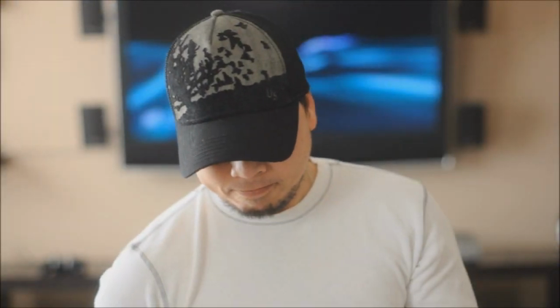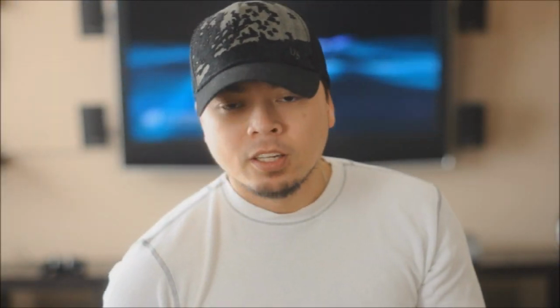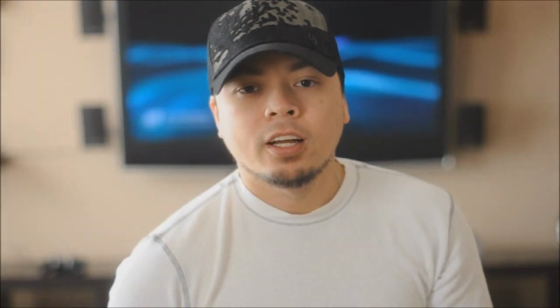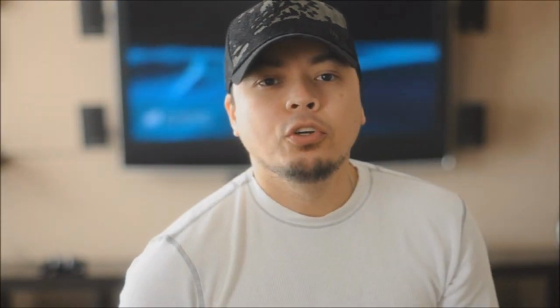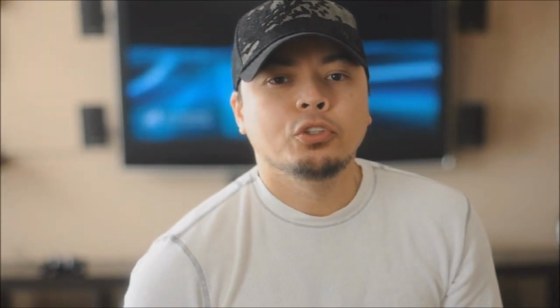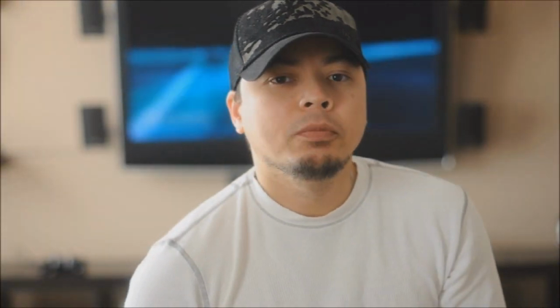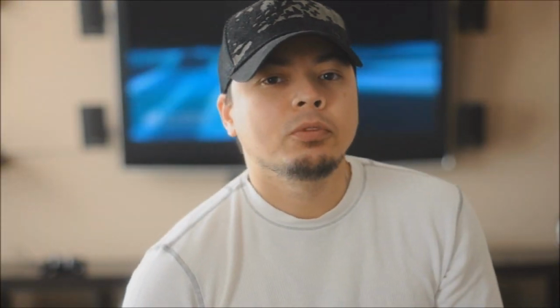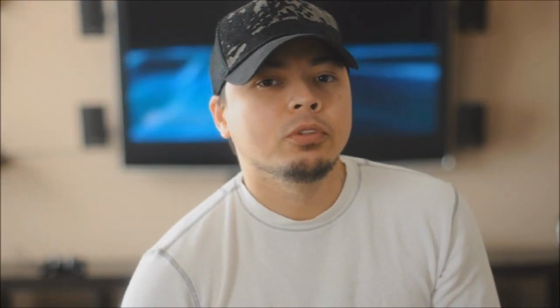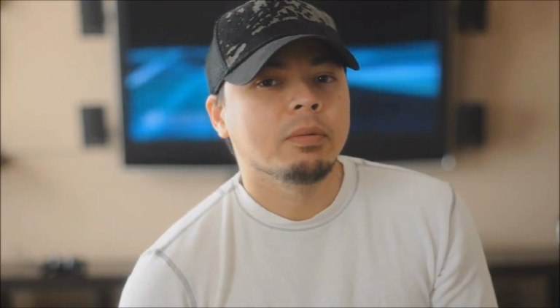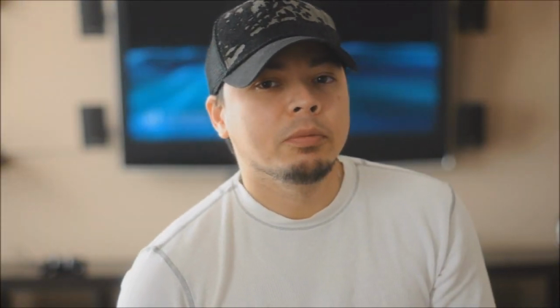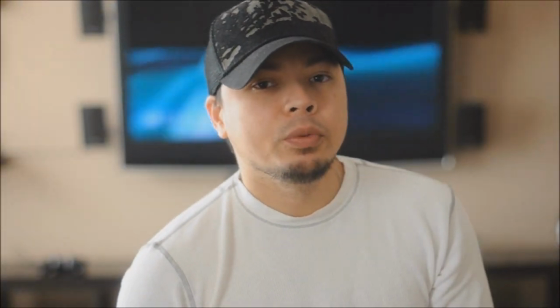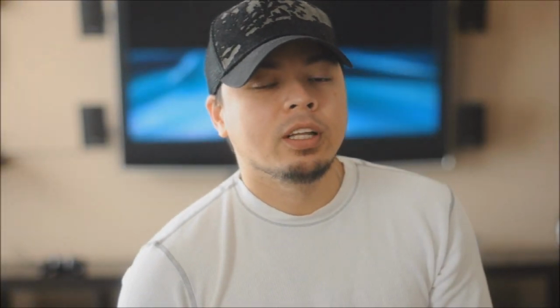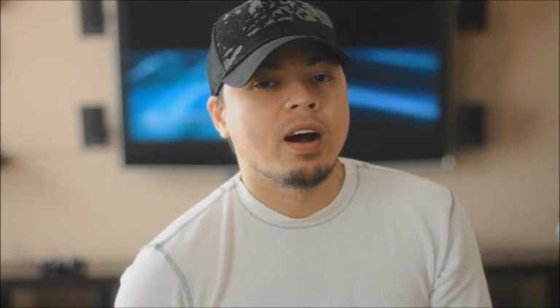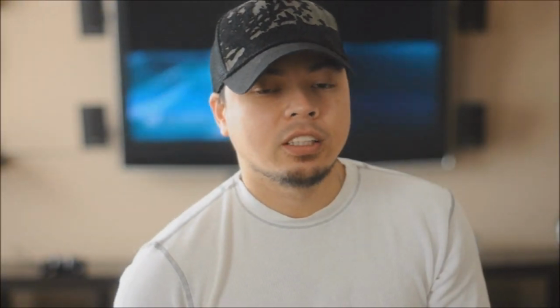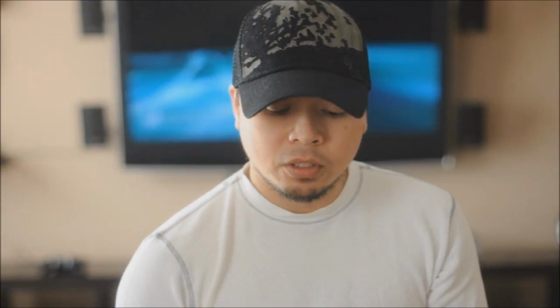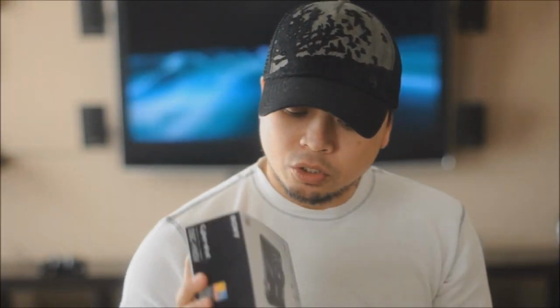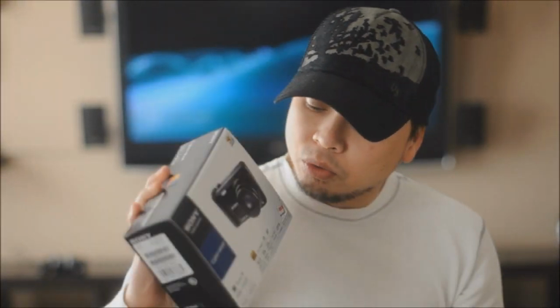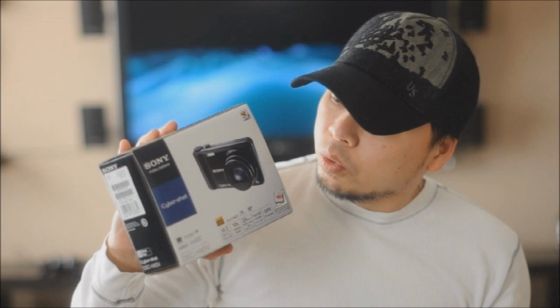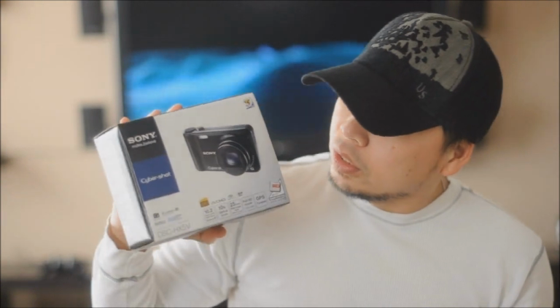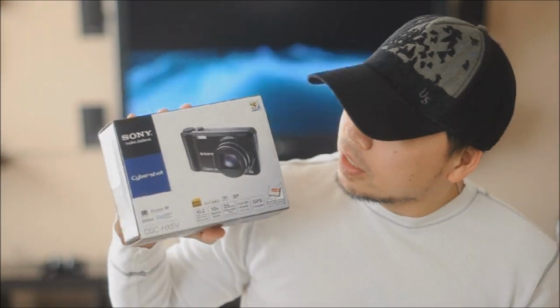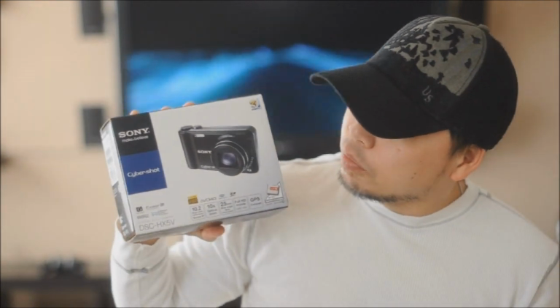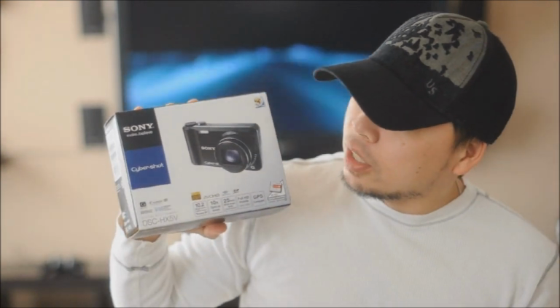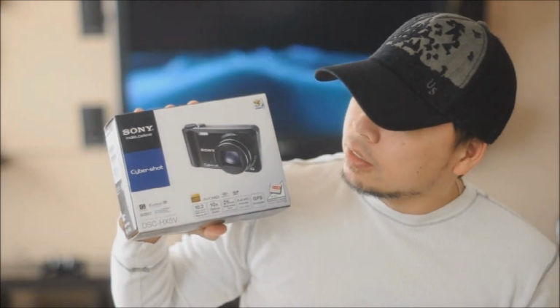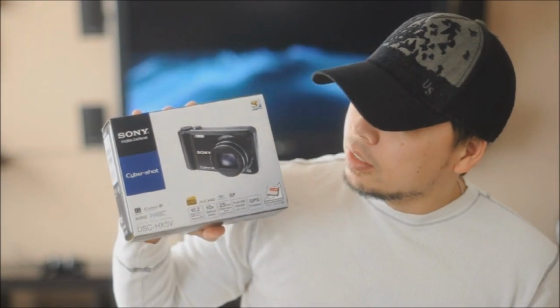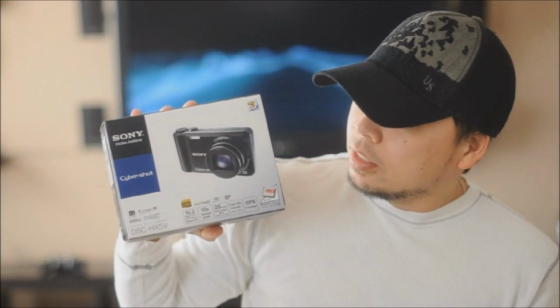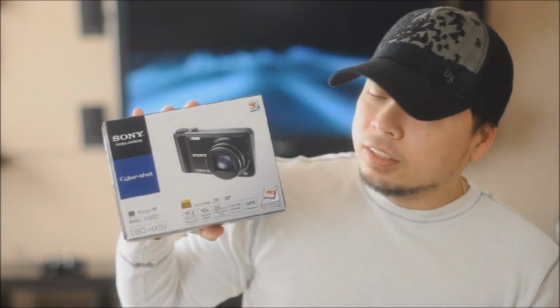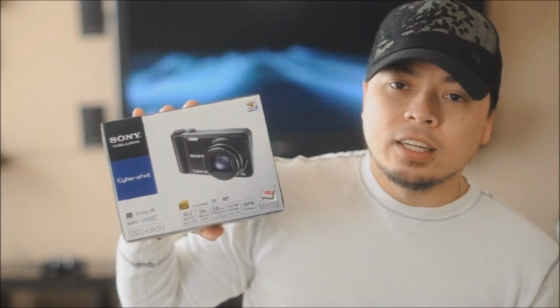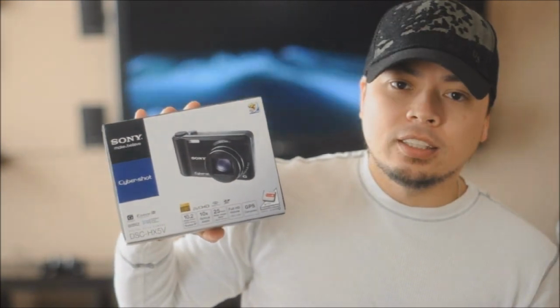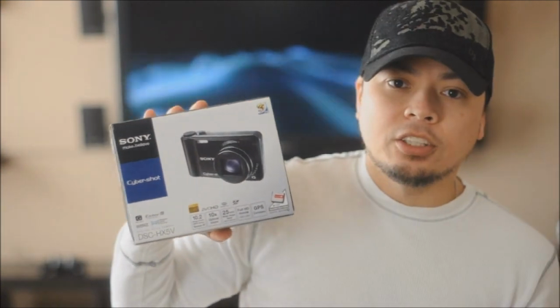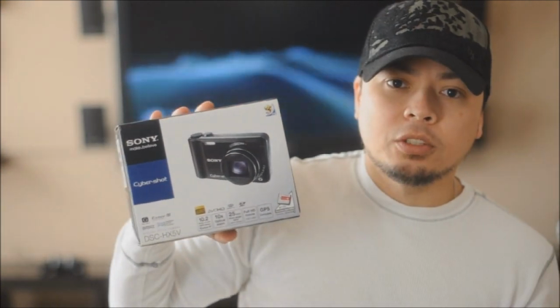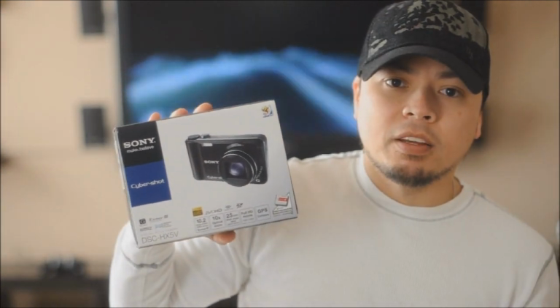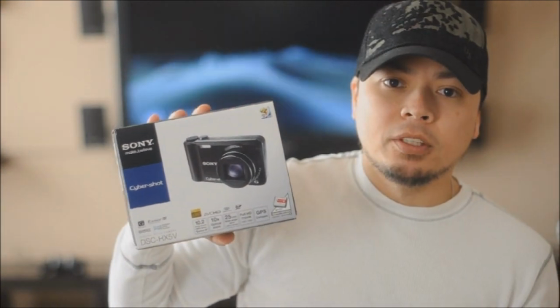Hello YouTube! Today I'm going to be doing the unboxing of this new Sony Cybershot DSC-HX5B.